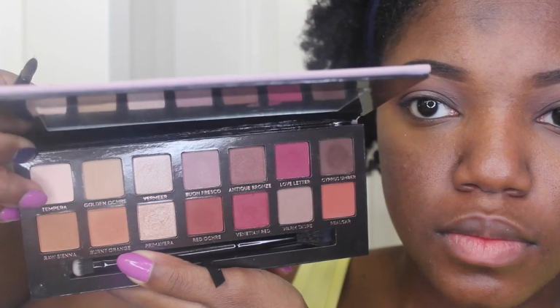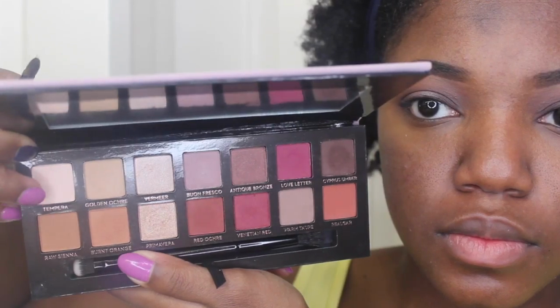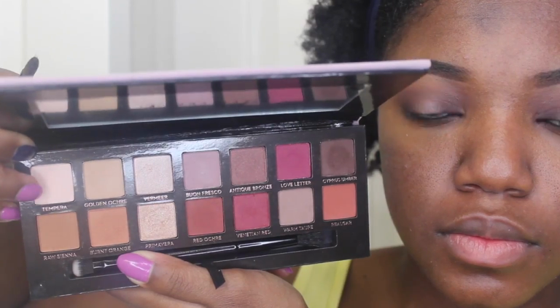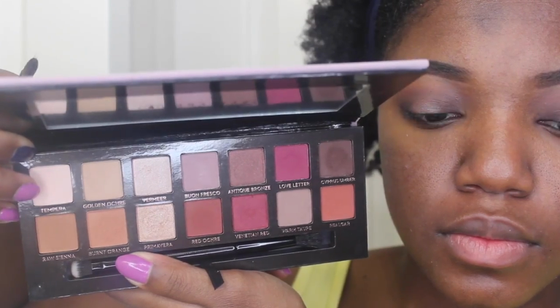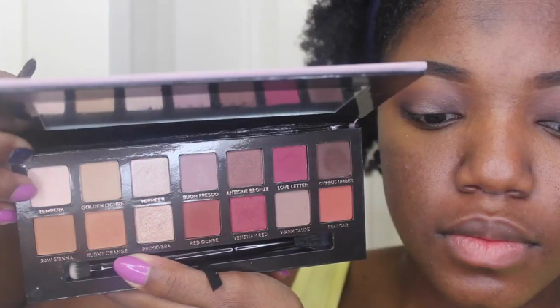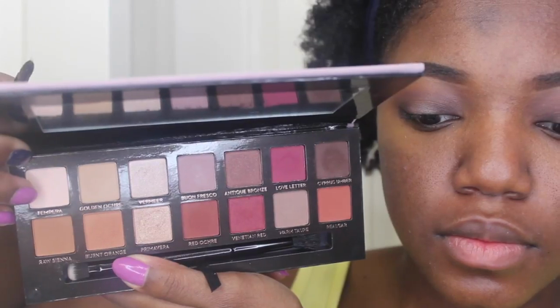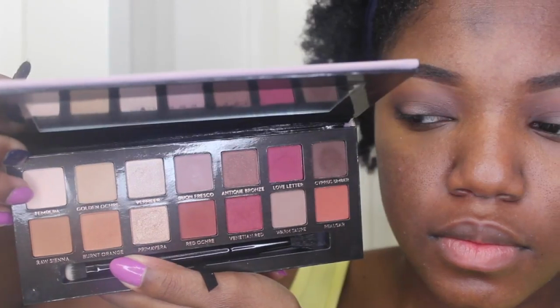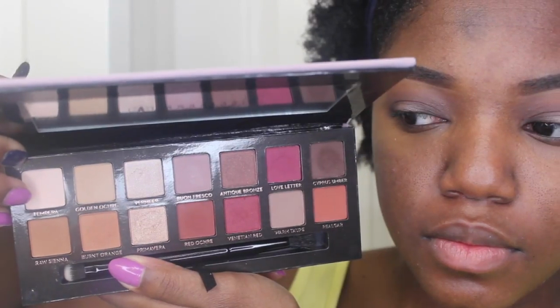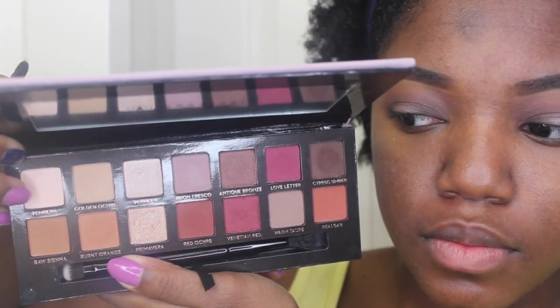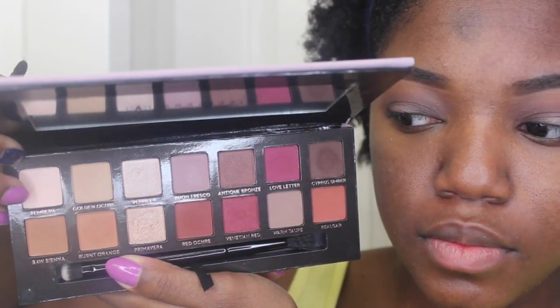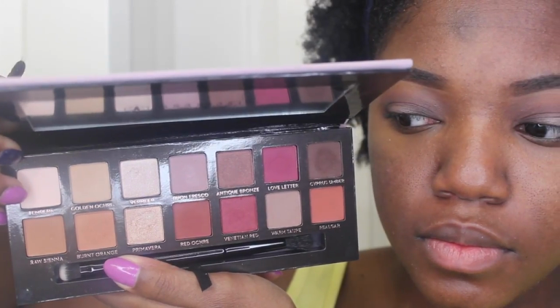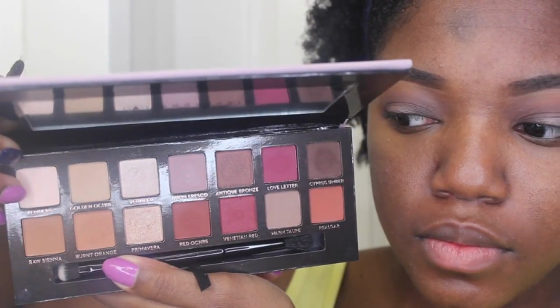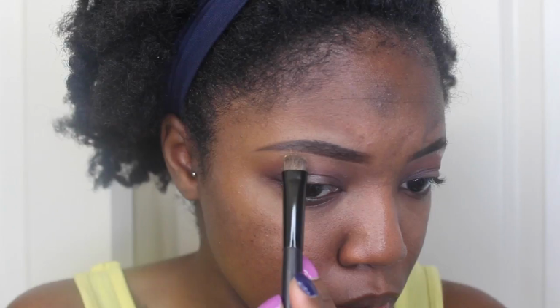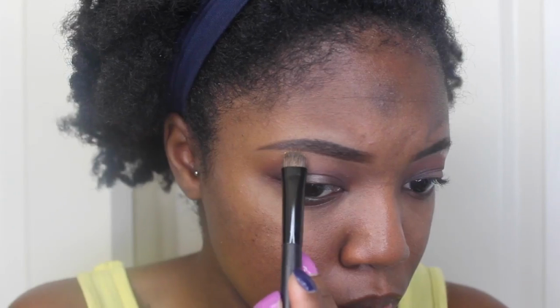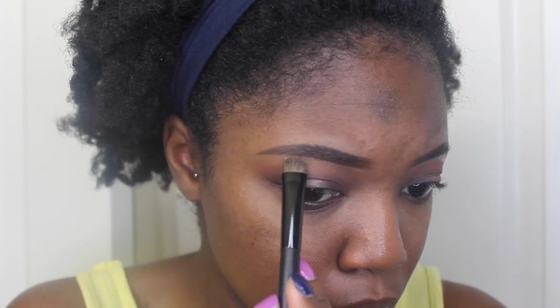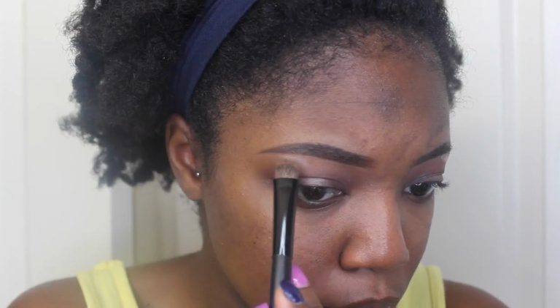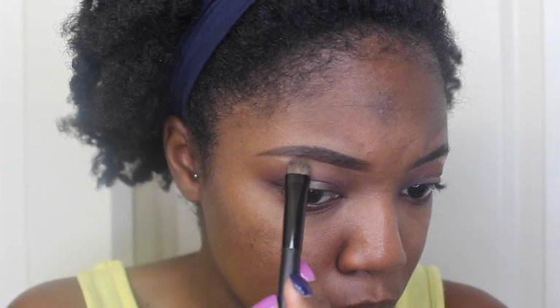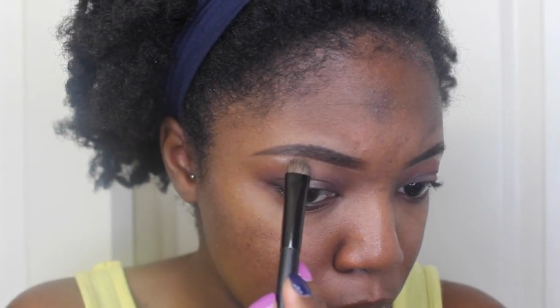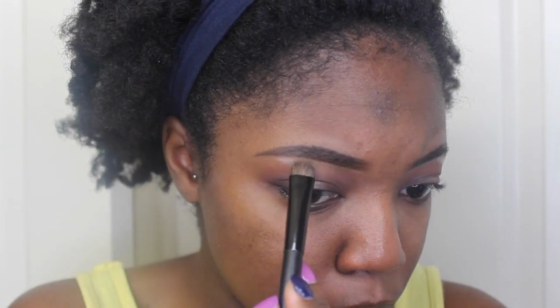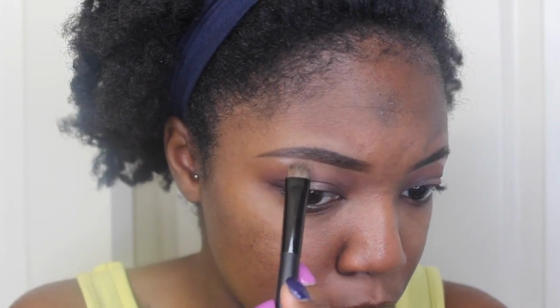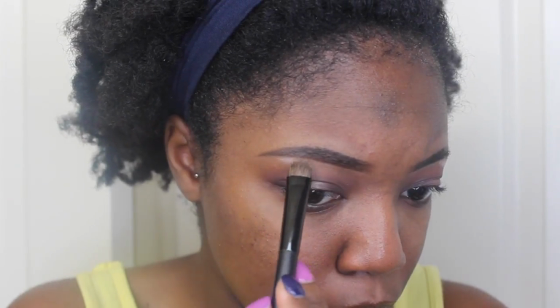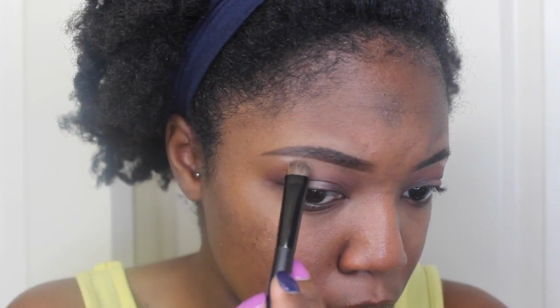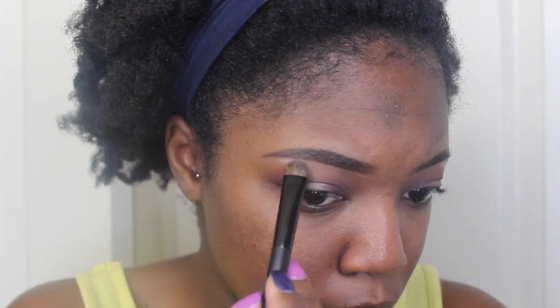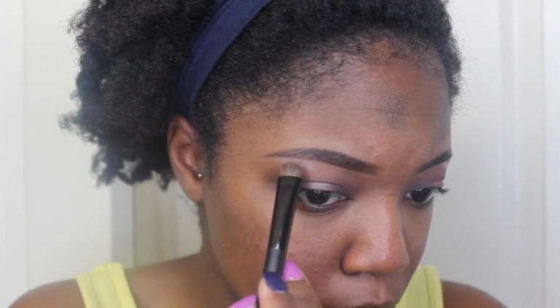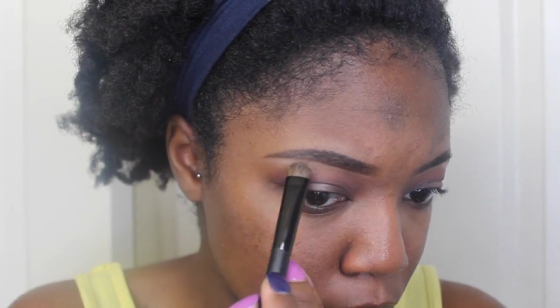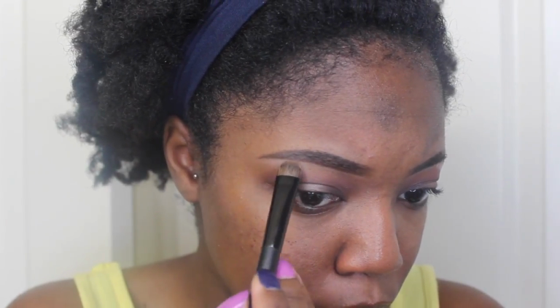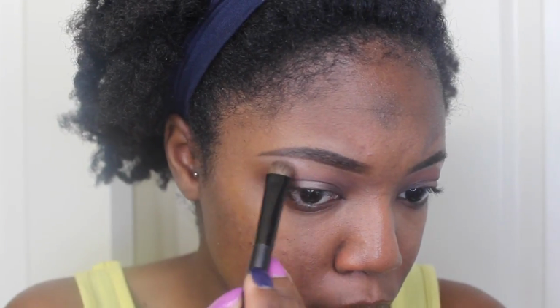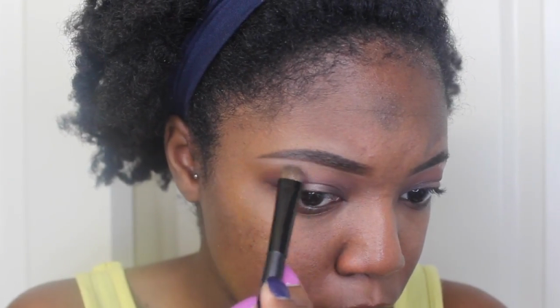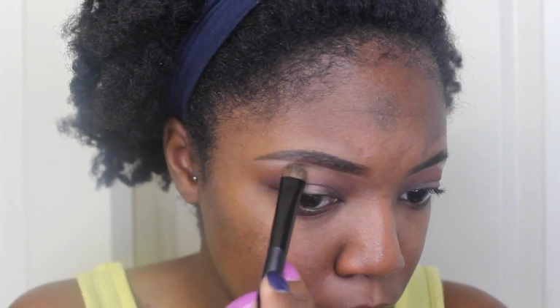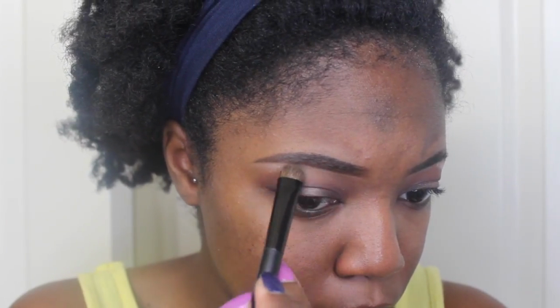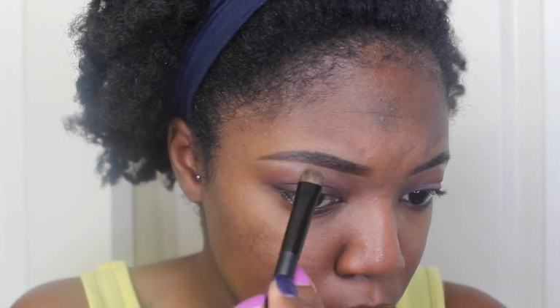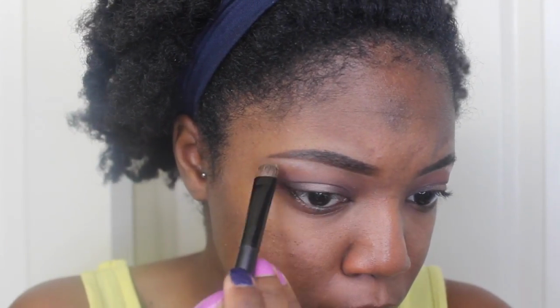Now I'm taking this lighter shade right here, and I'm going to highlight my eyebrow bone with this.